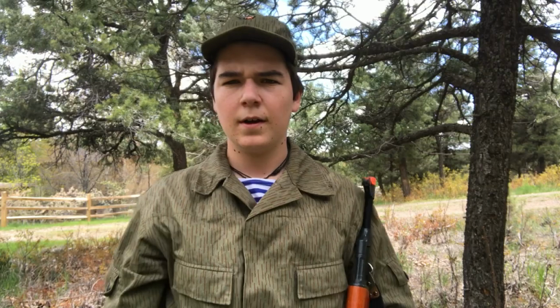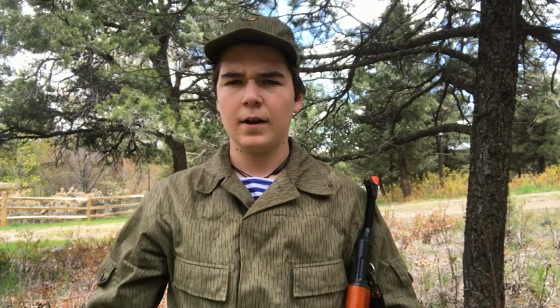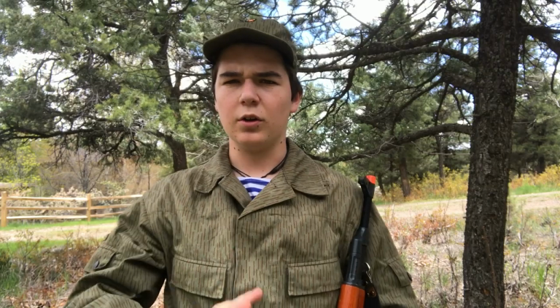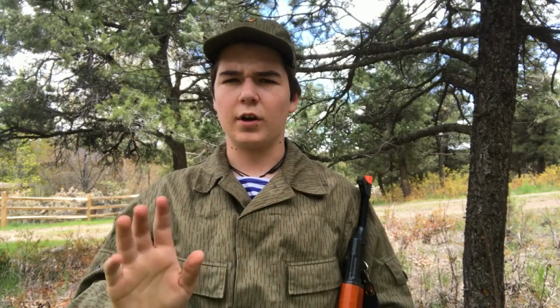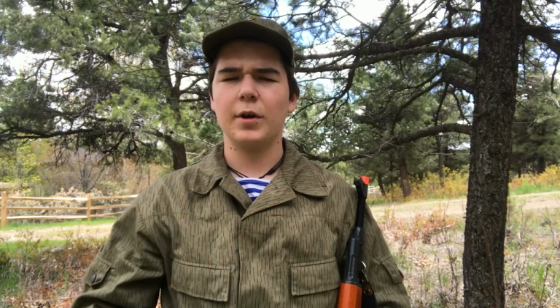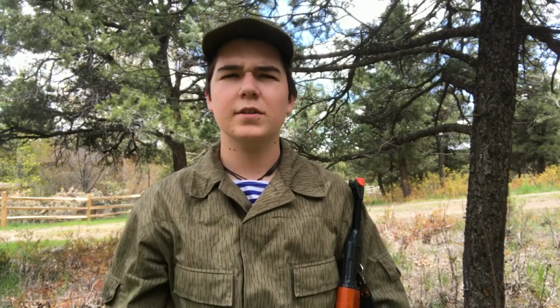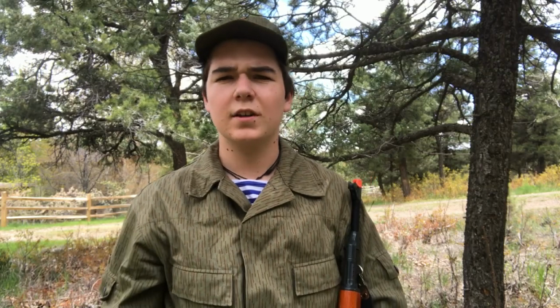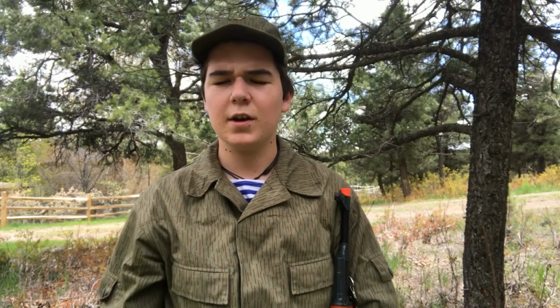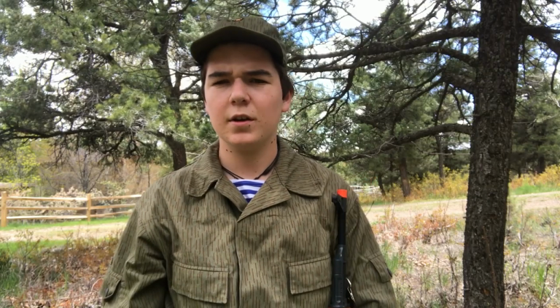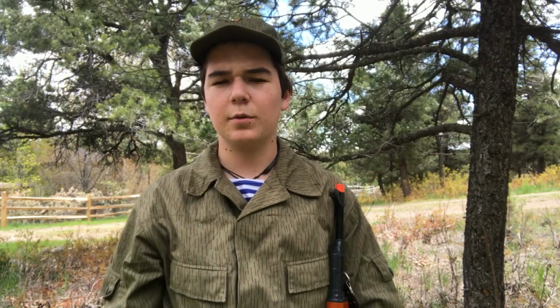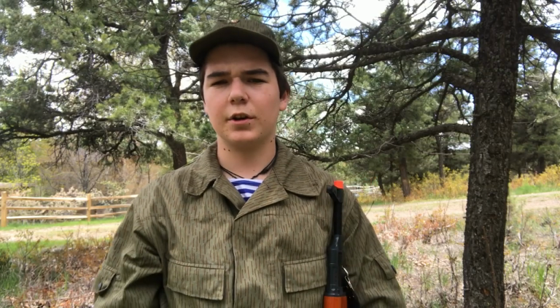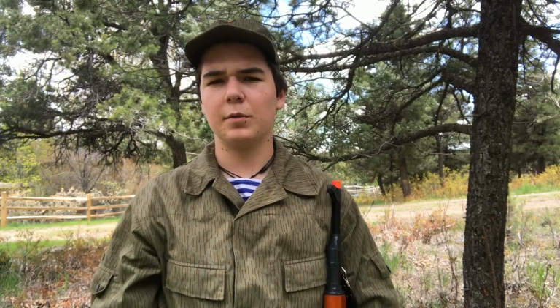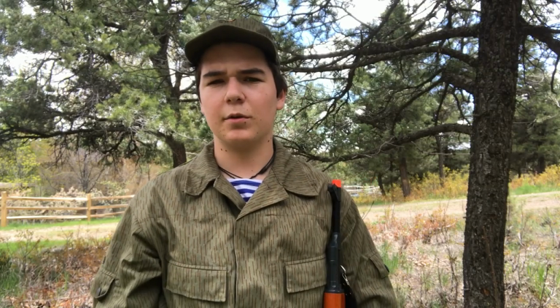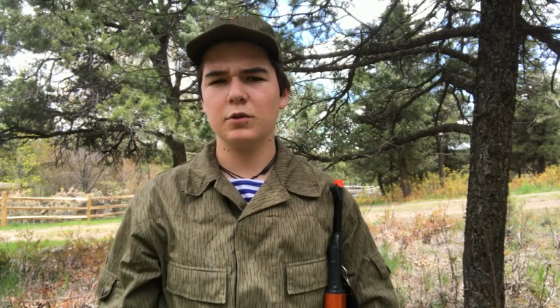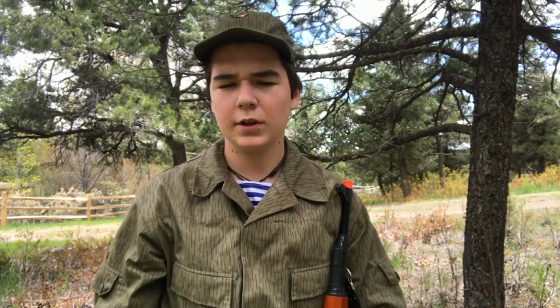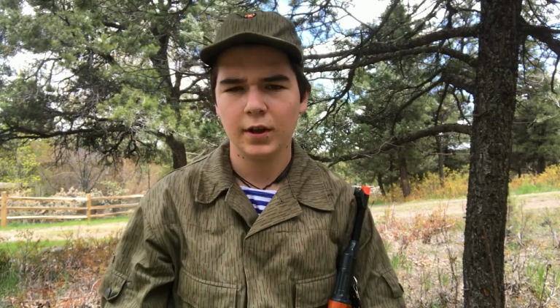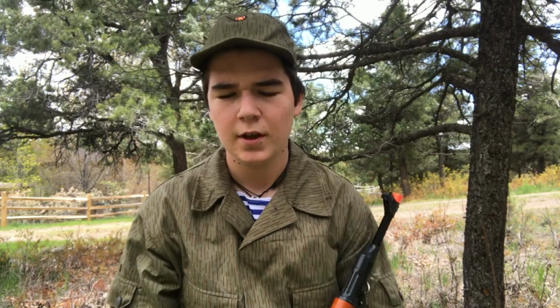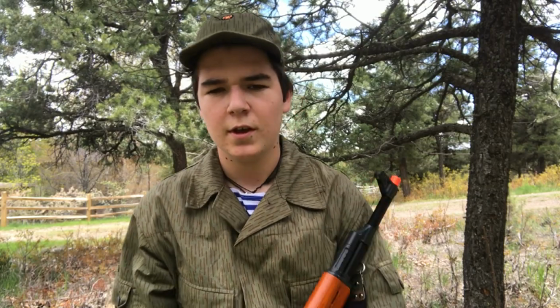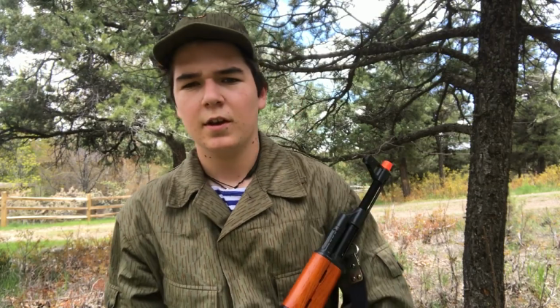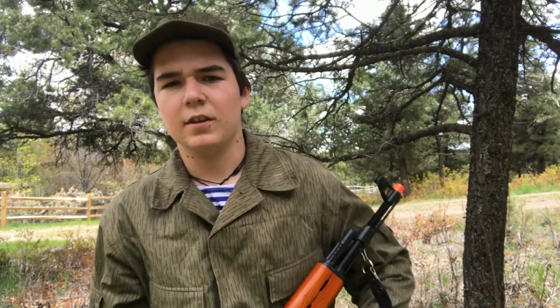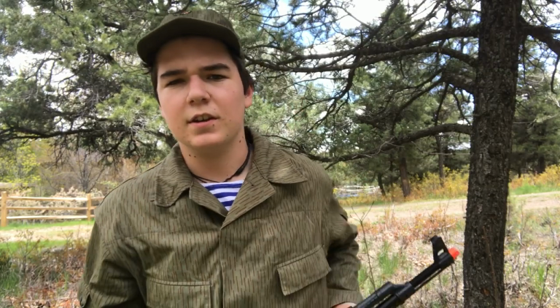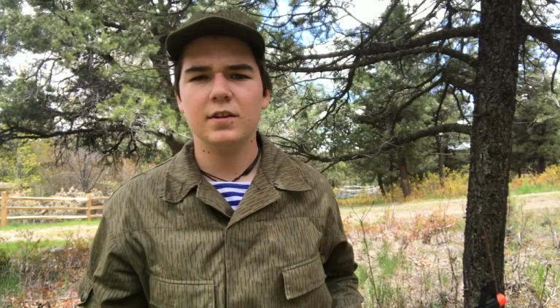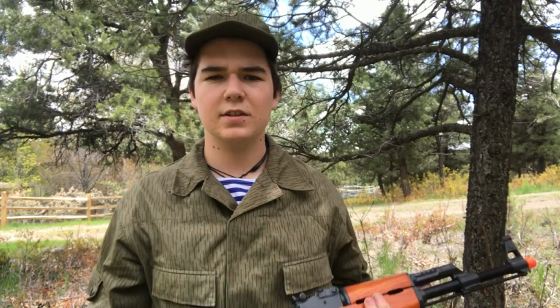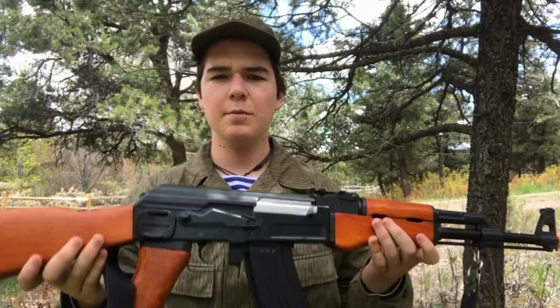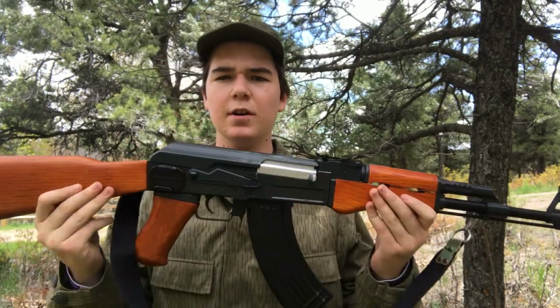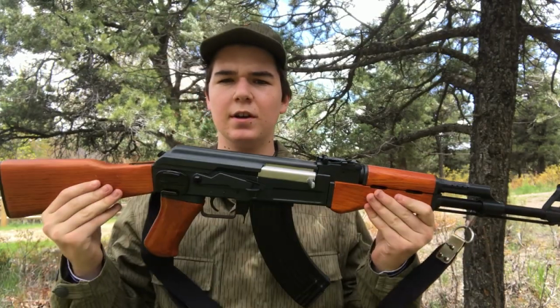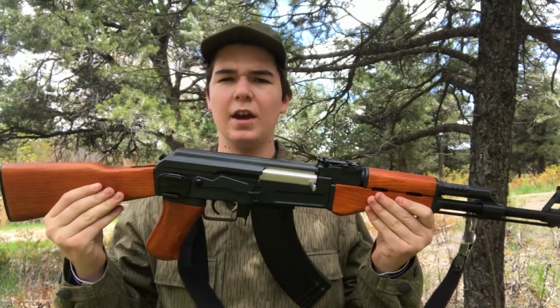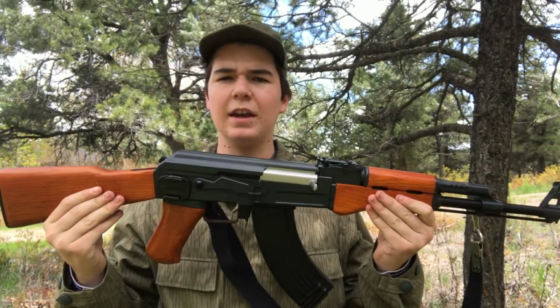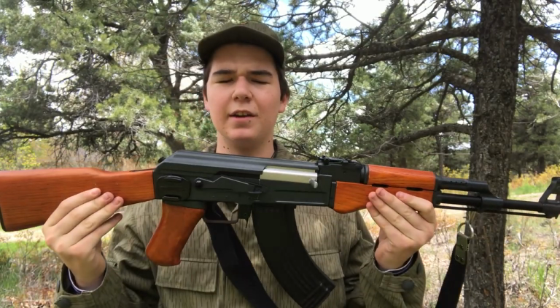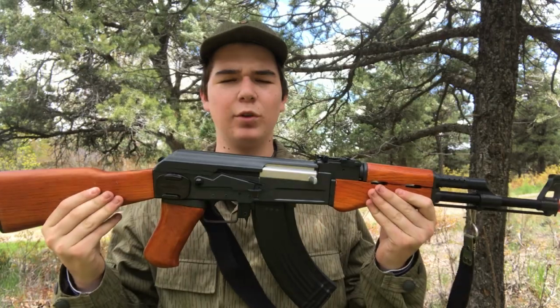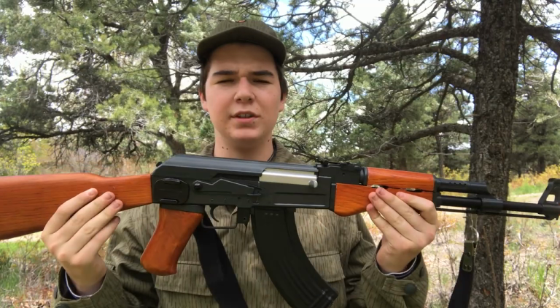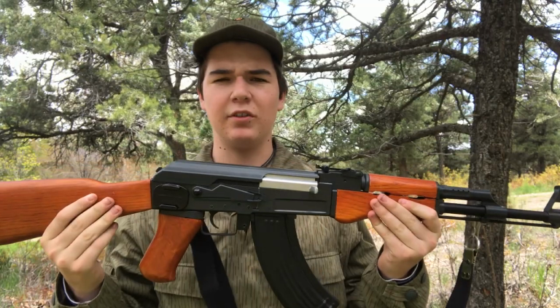Hello comrades, today we're going to be reviewing the SEMA AK-47.